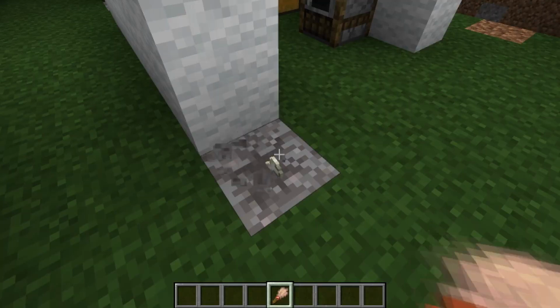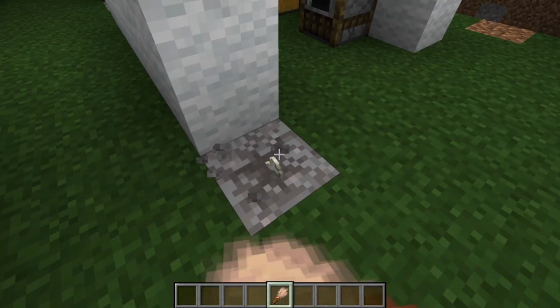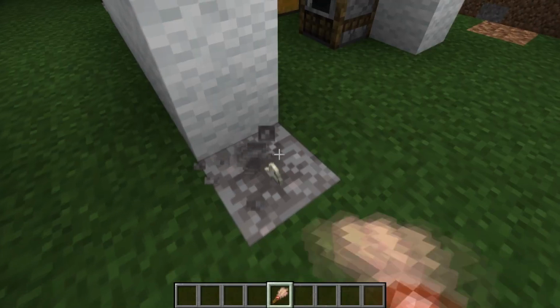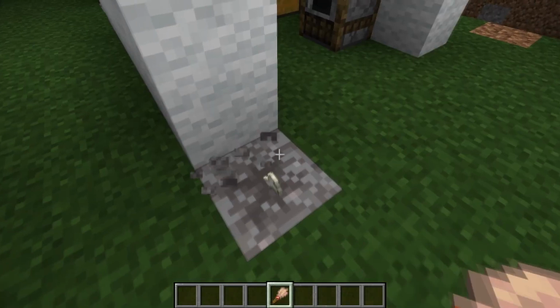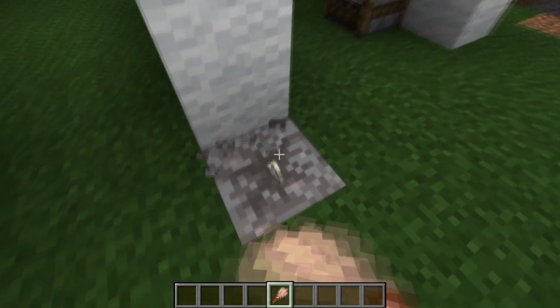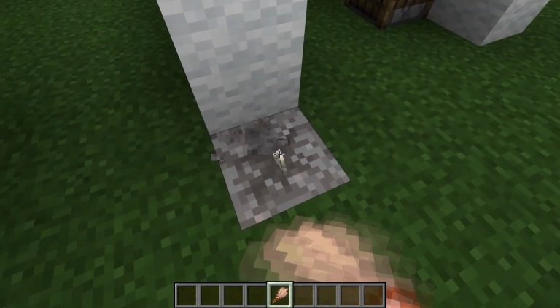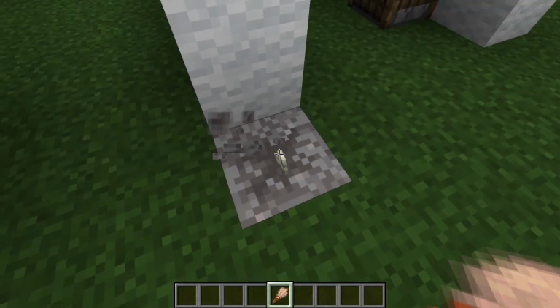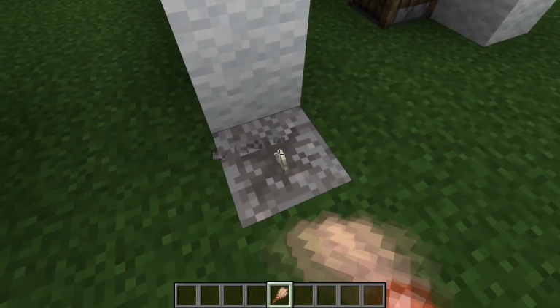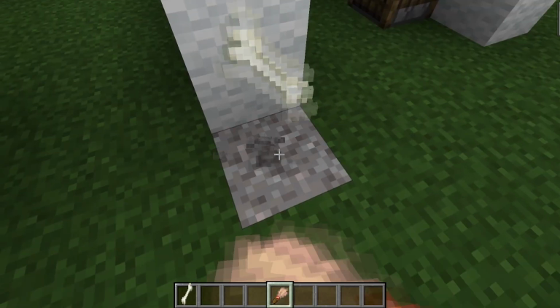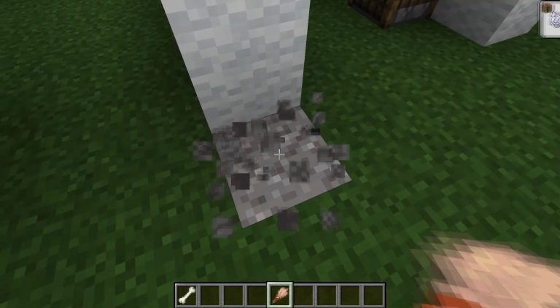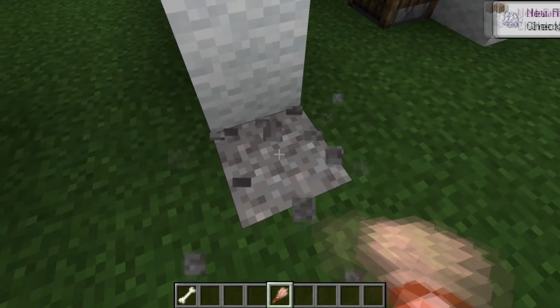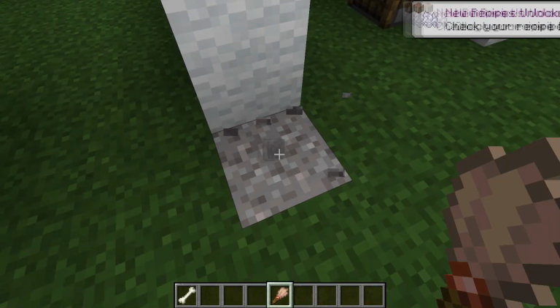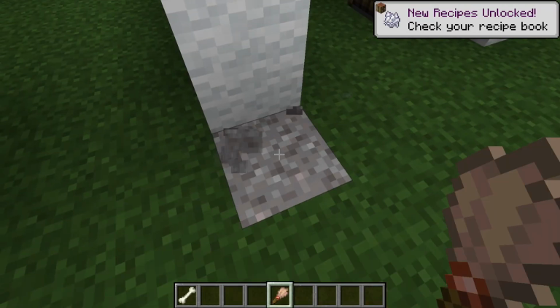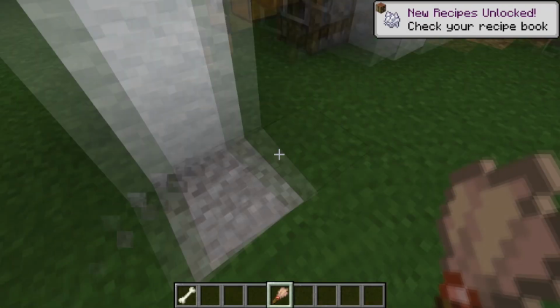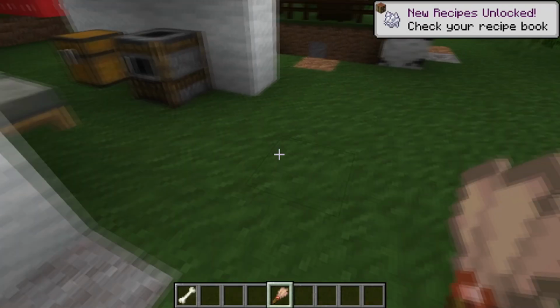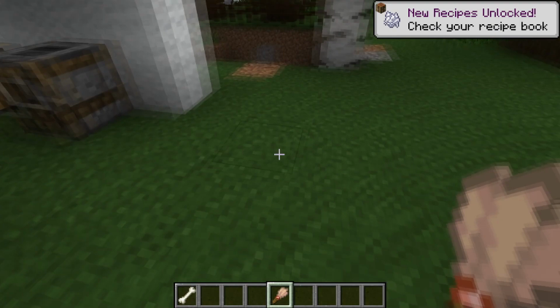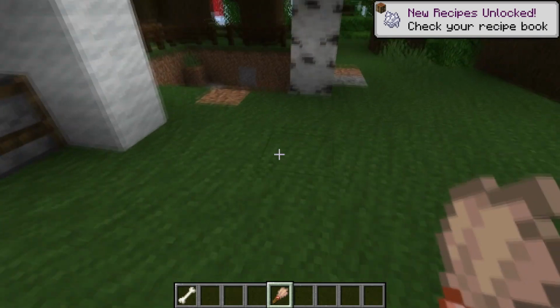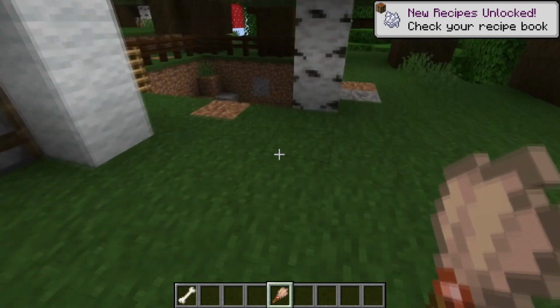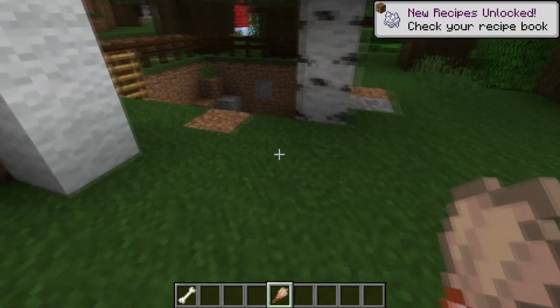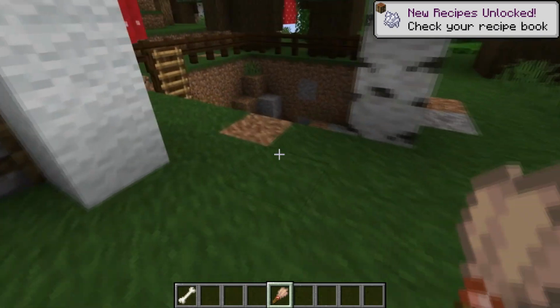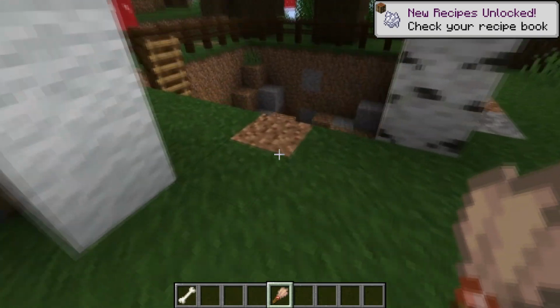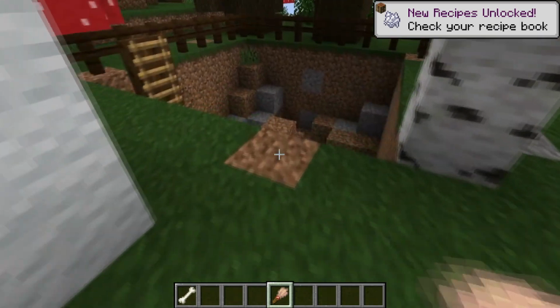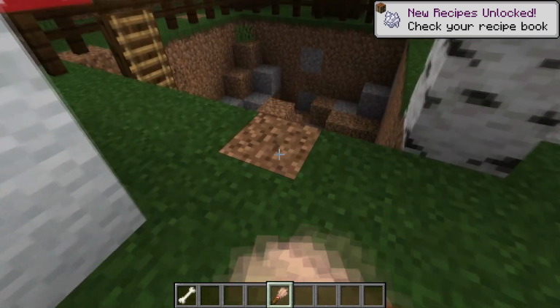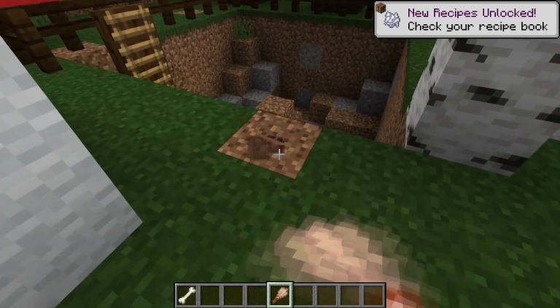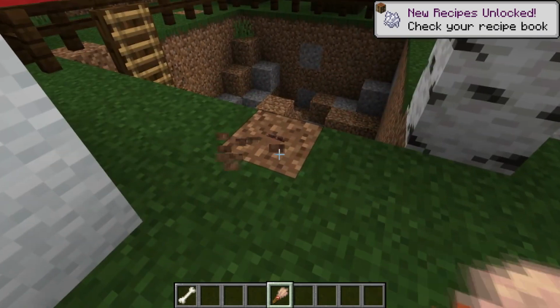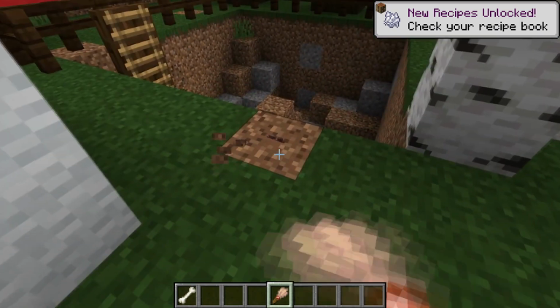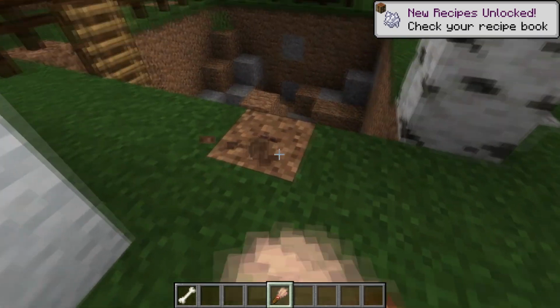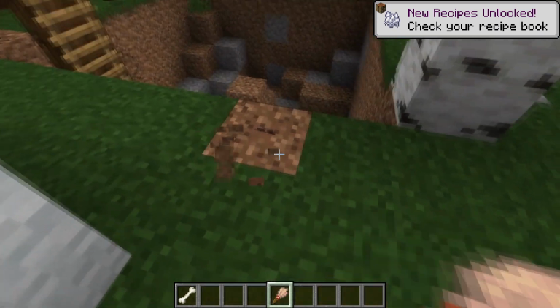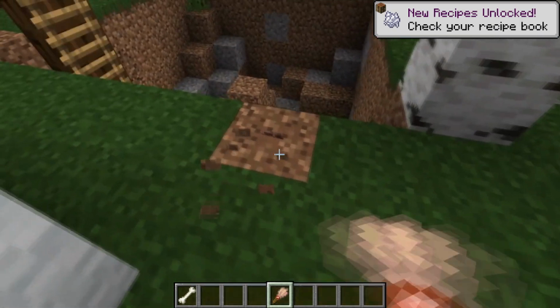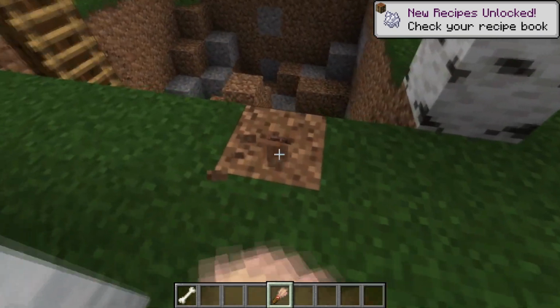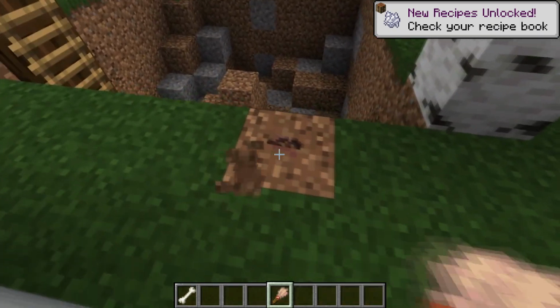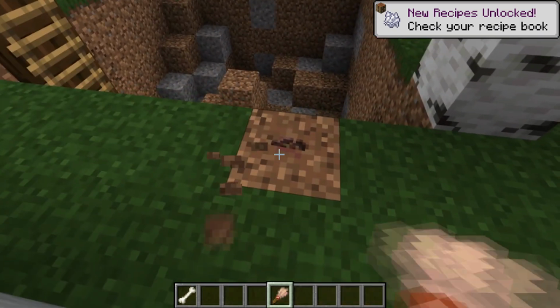The first thing that's new is when you blast suspicious blocks, the particles shouldn't be as blocking.